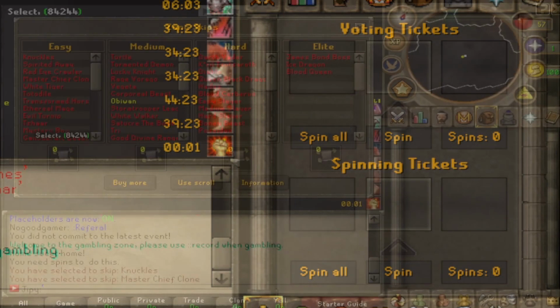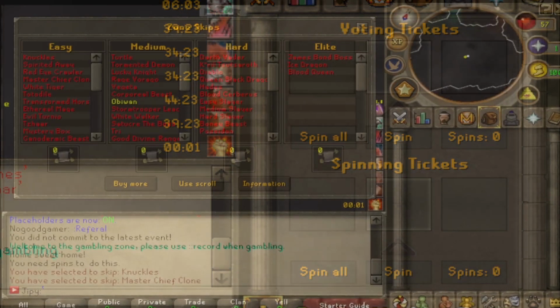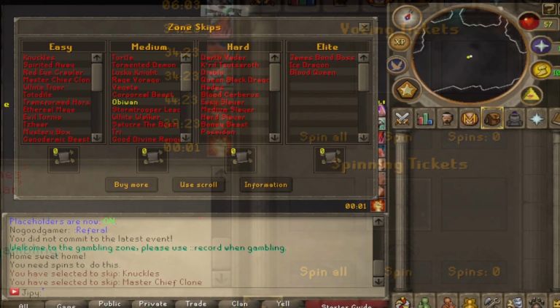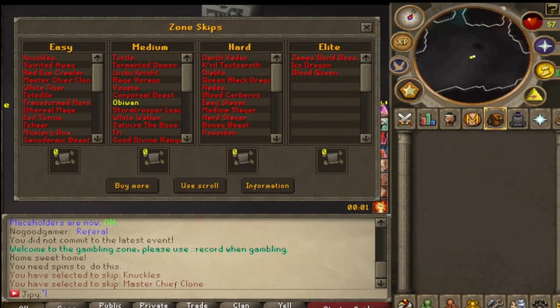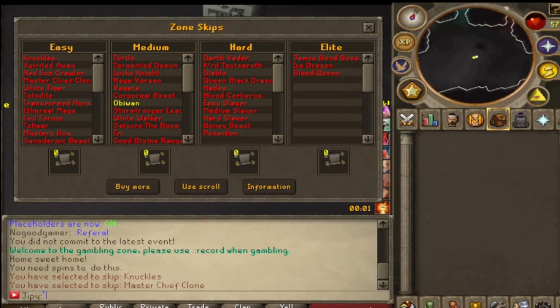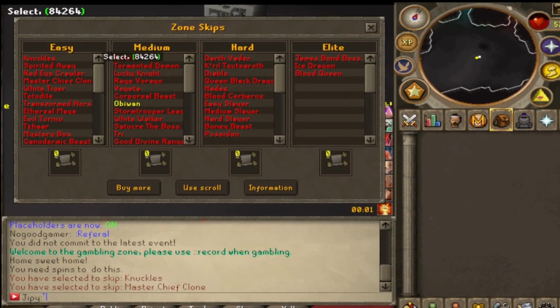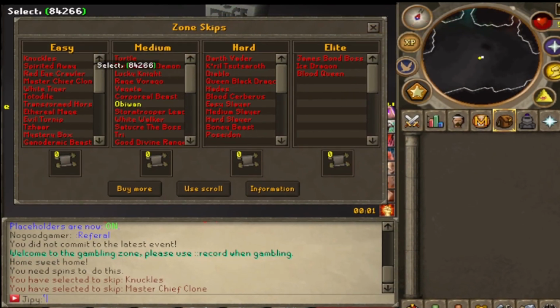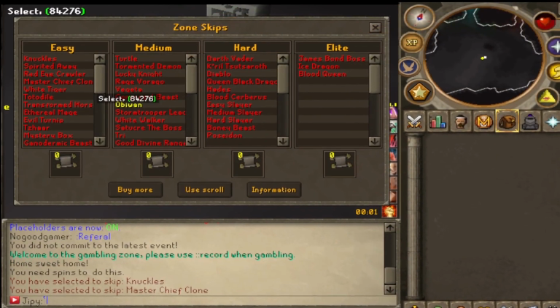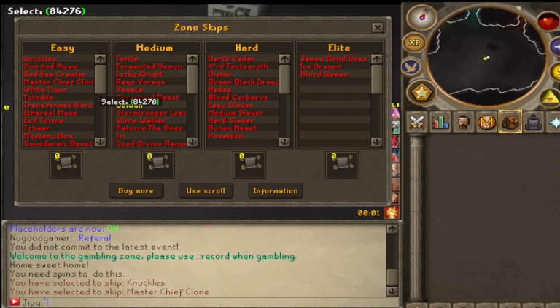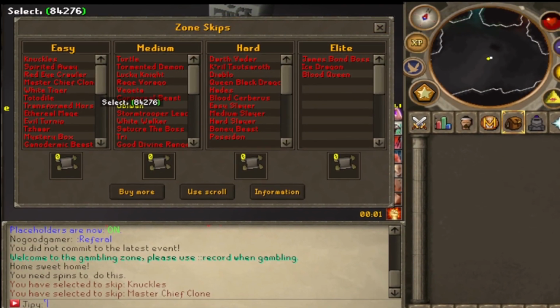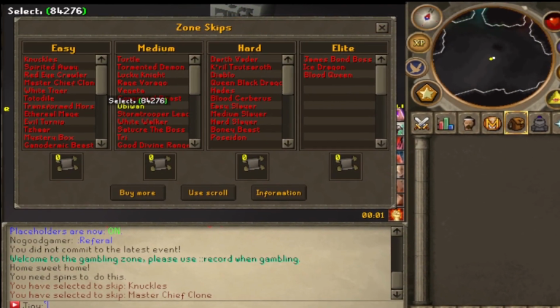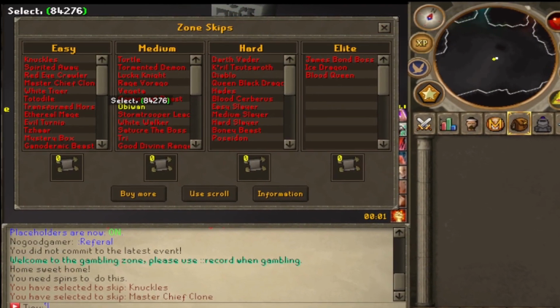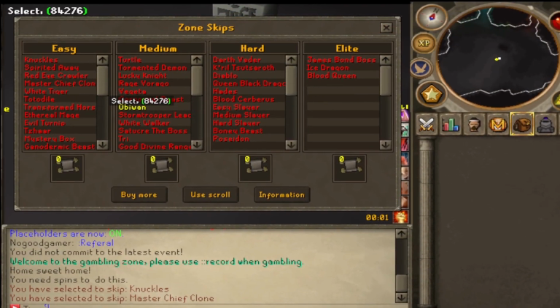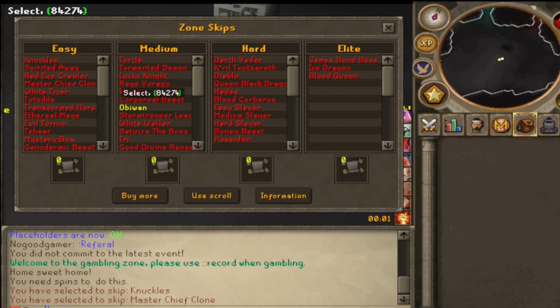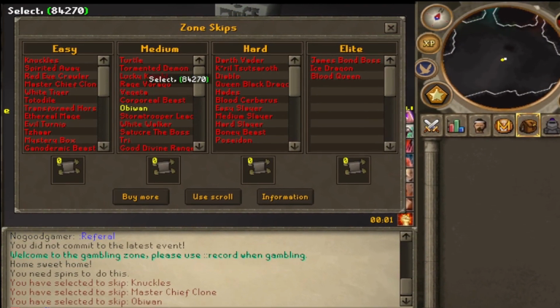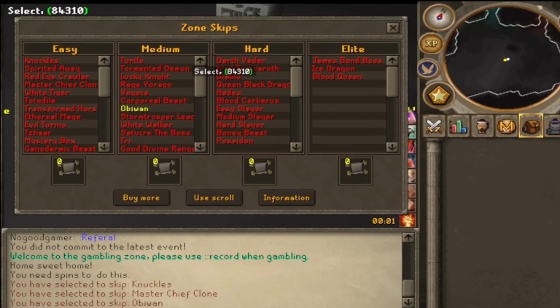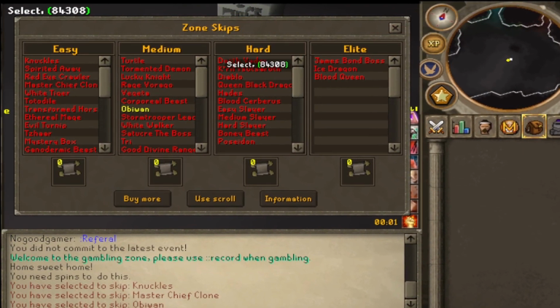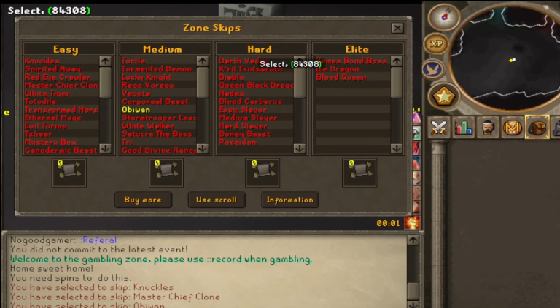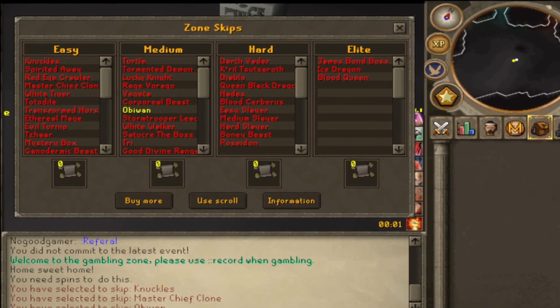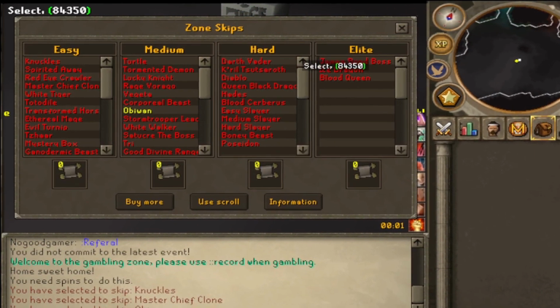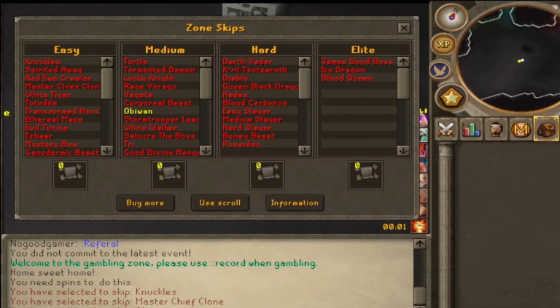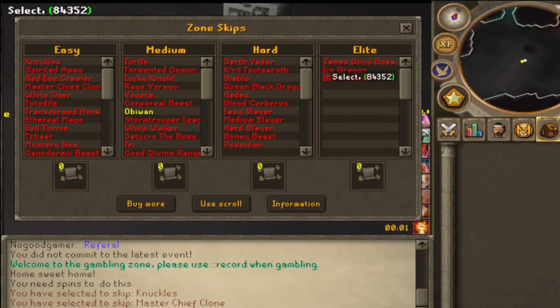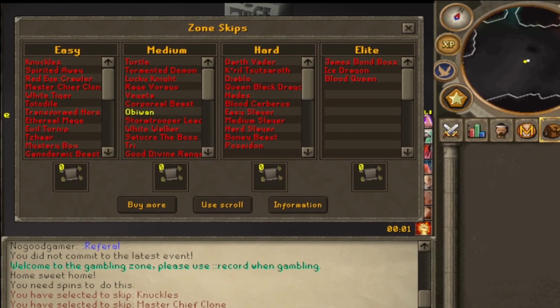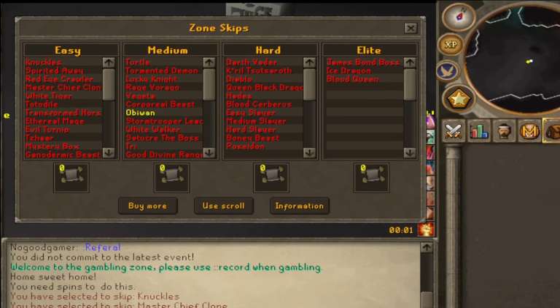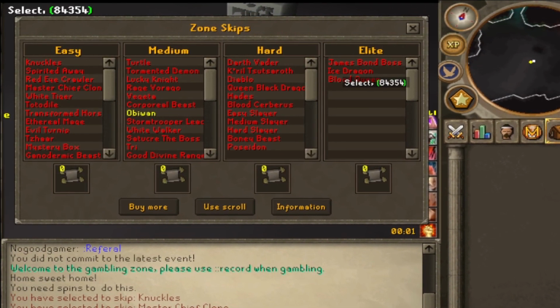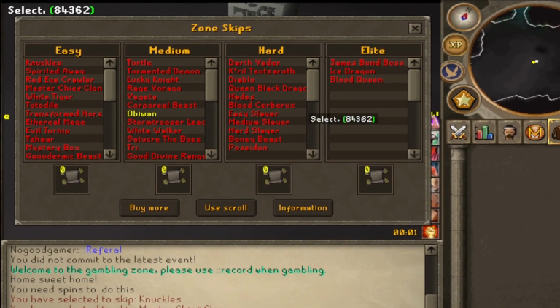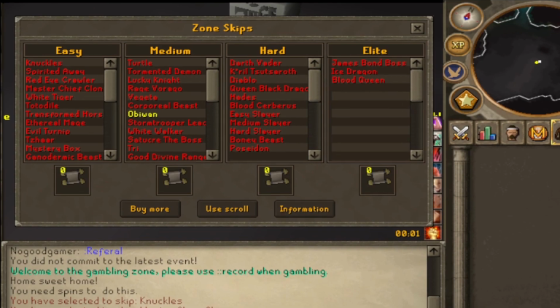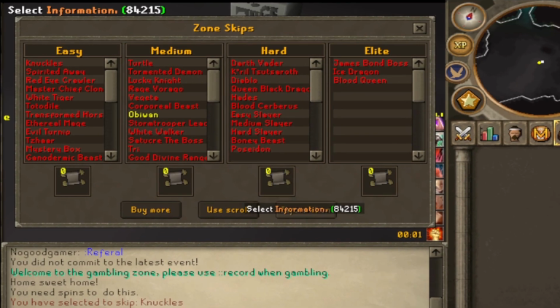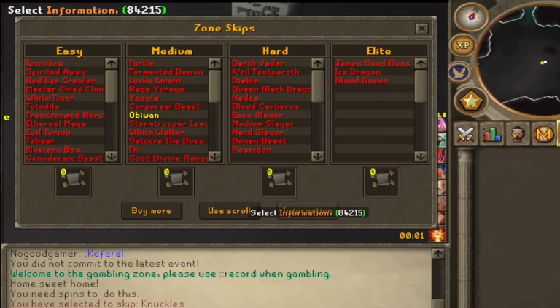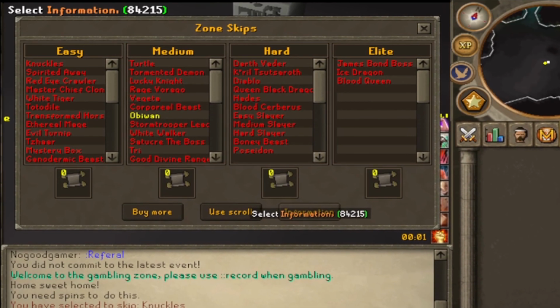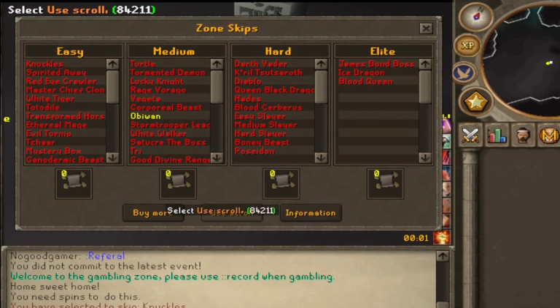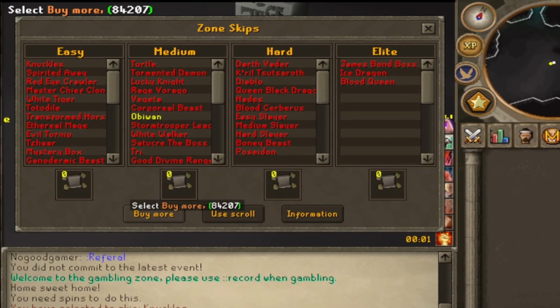For different difficulties of zones, they offer skips. The interface allows you to select the exact task you would like to bypass.